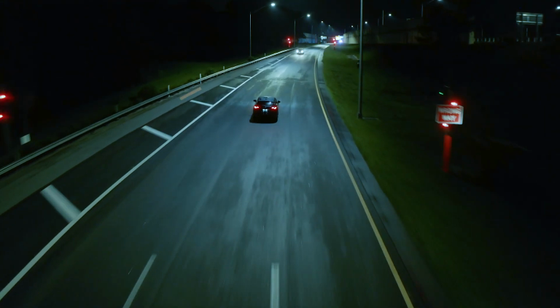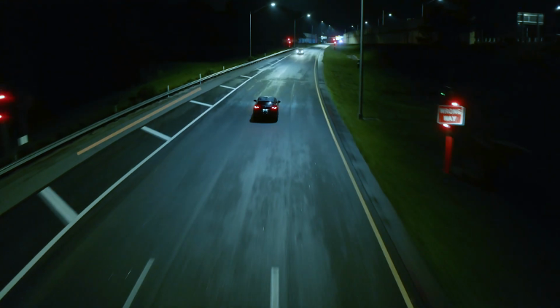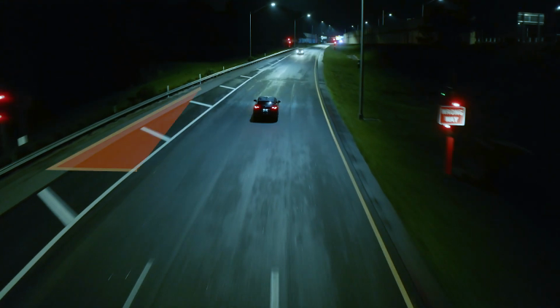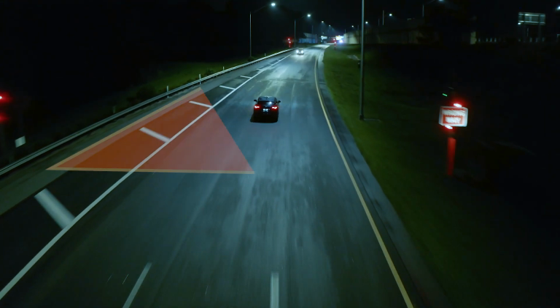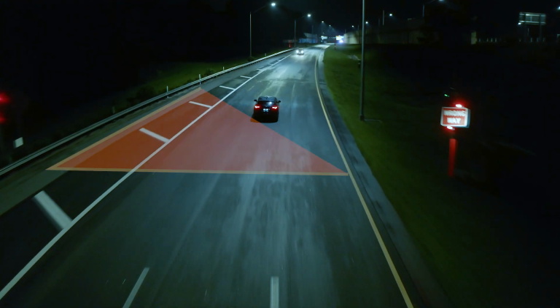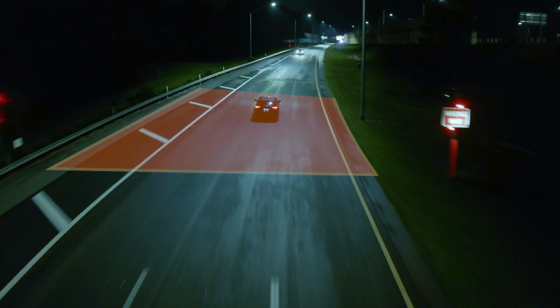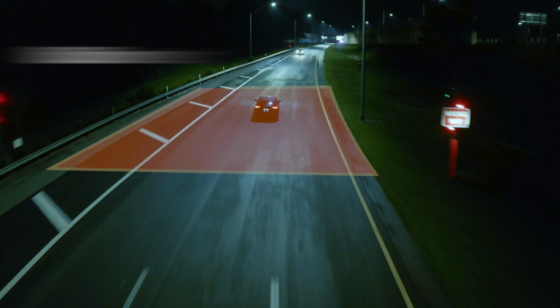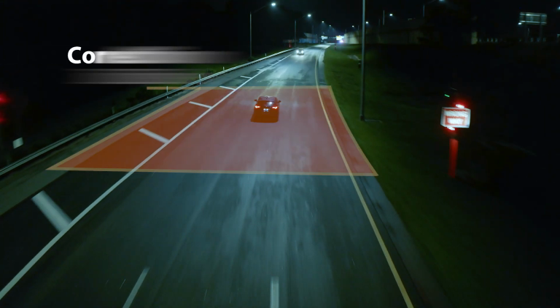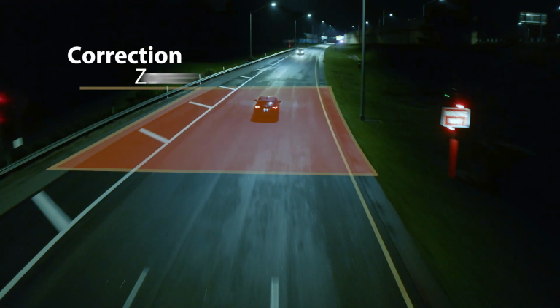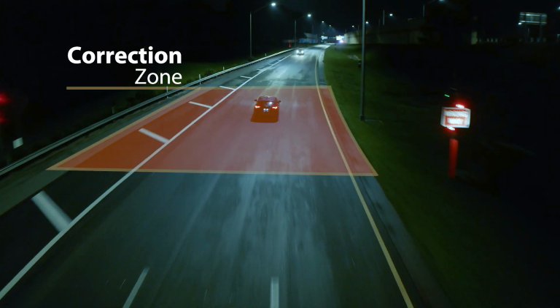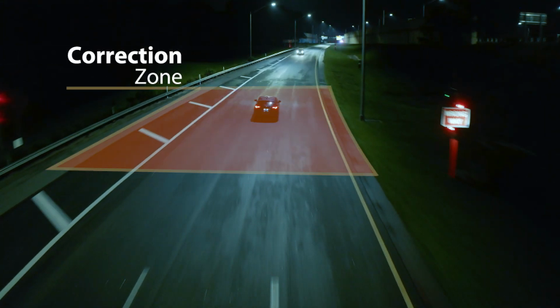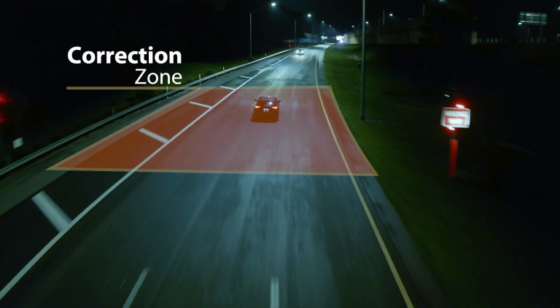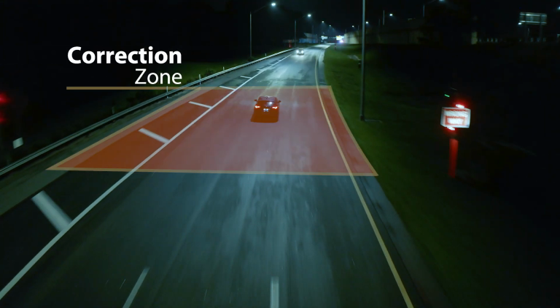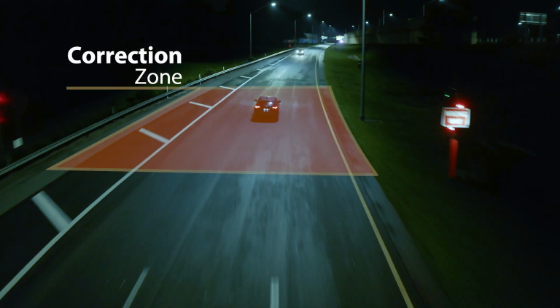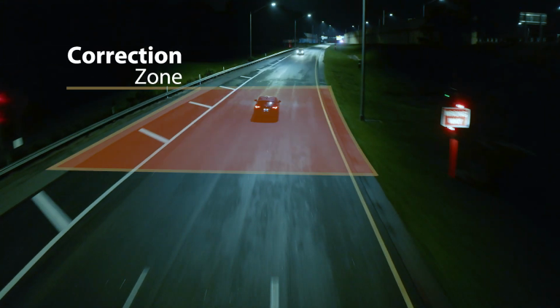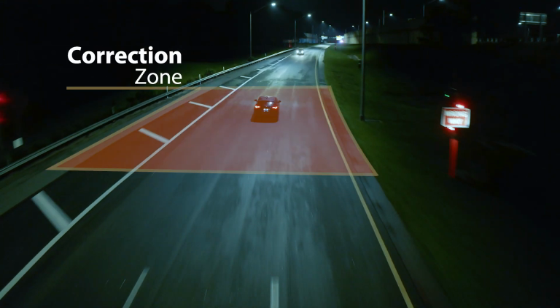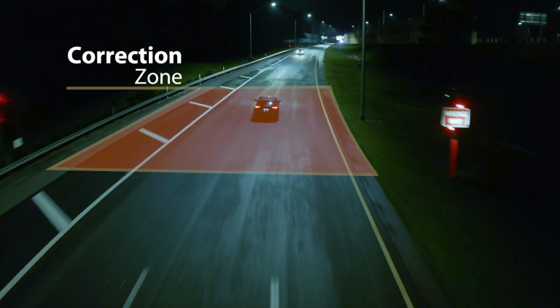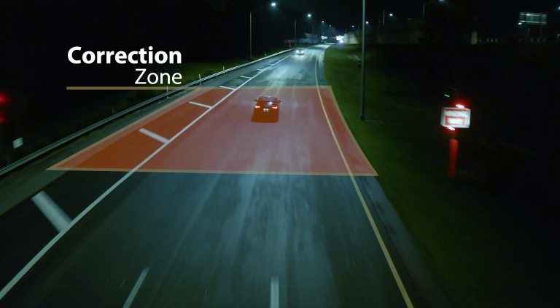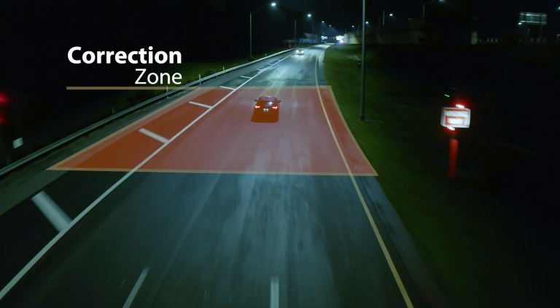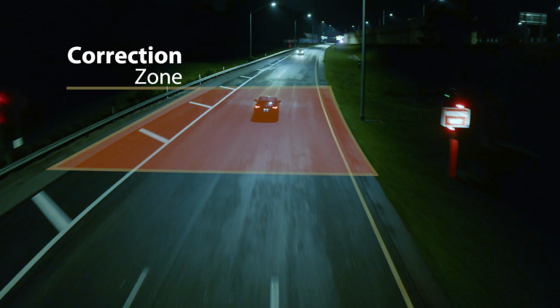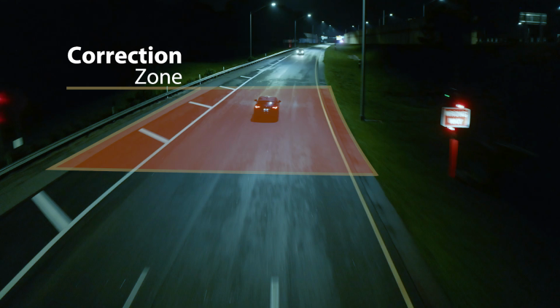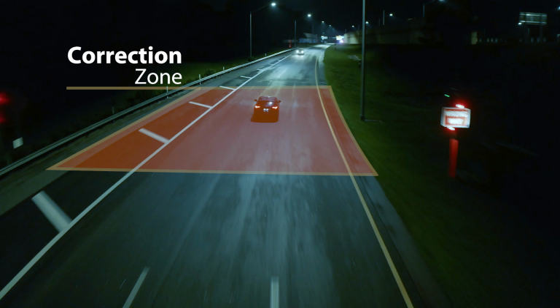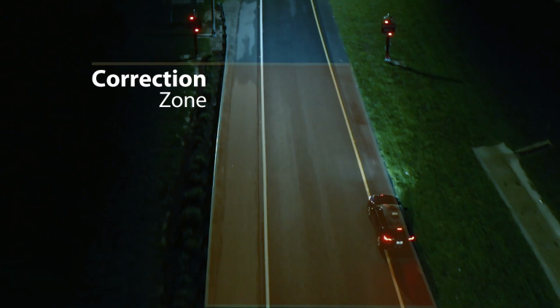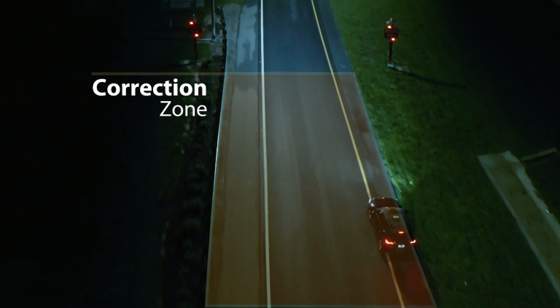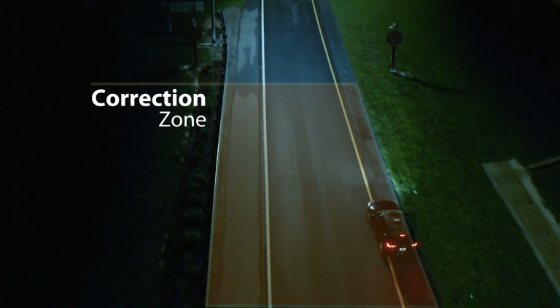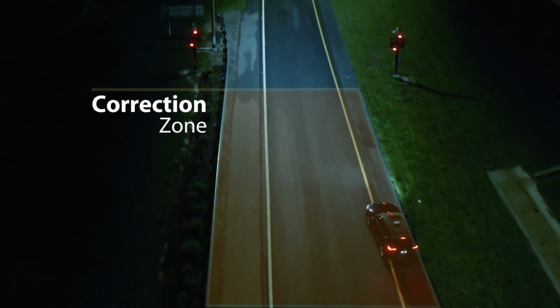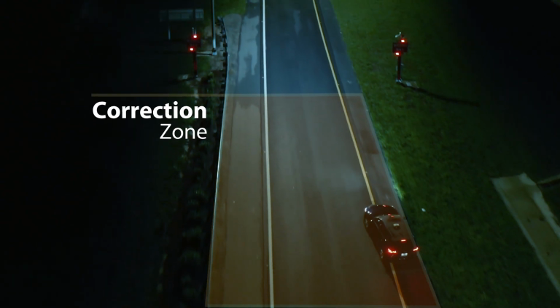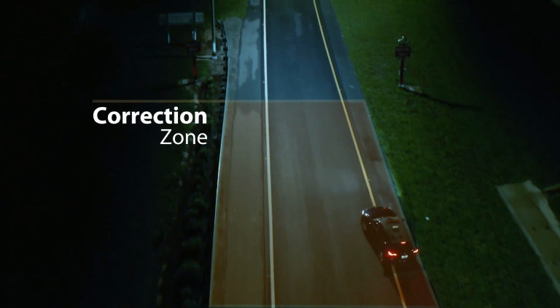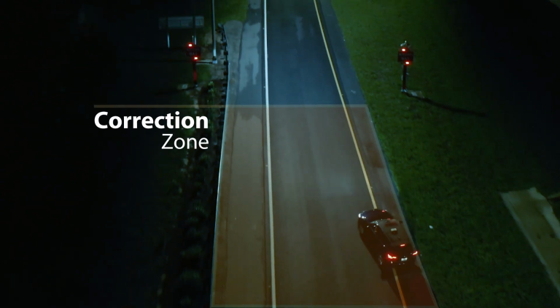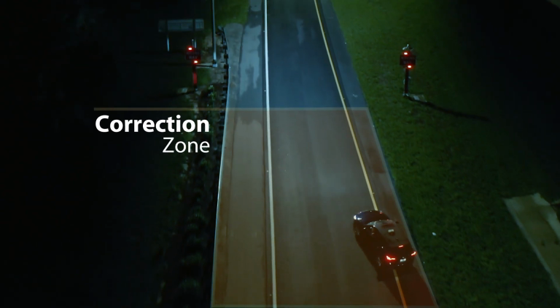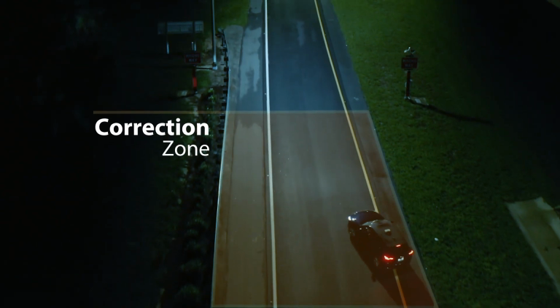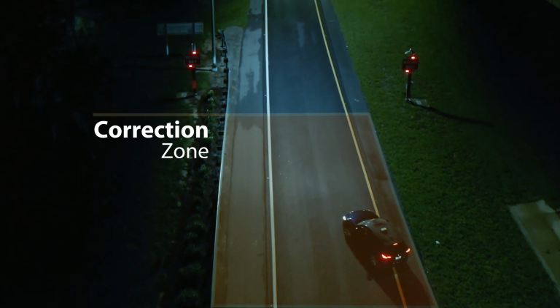The second zone is the correction zone, which gives the wrong-way driver a chance to self-correct before they enter the highway.